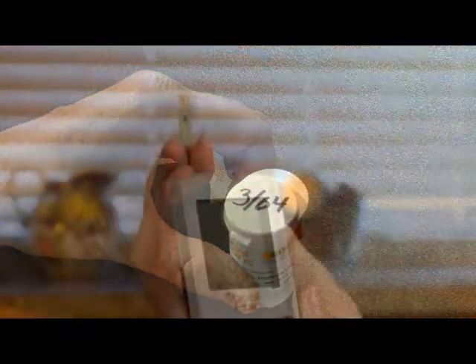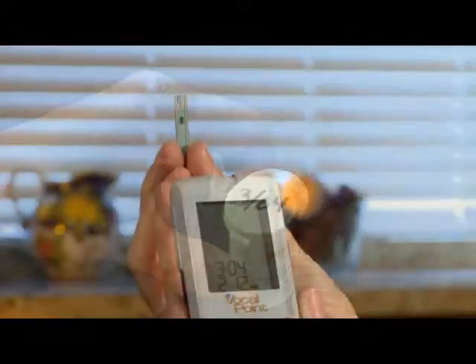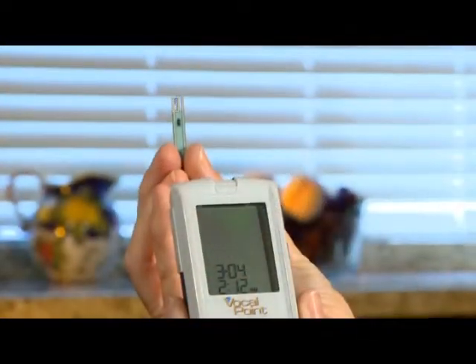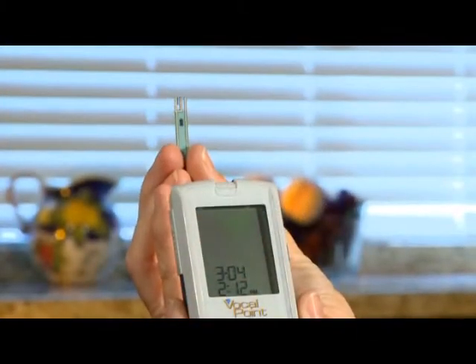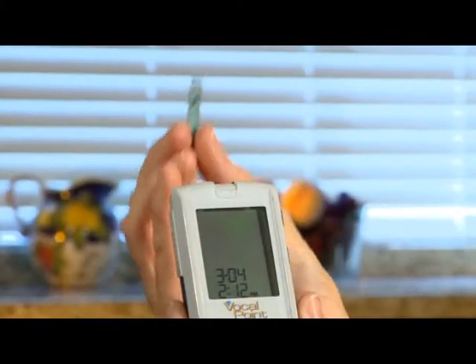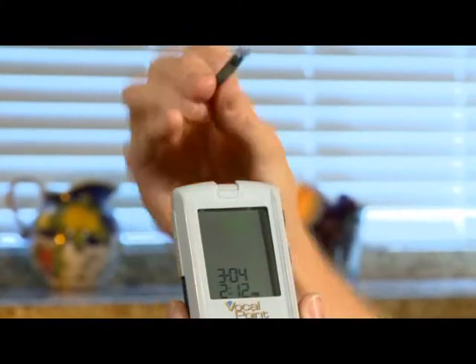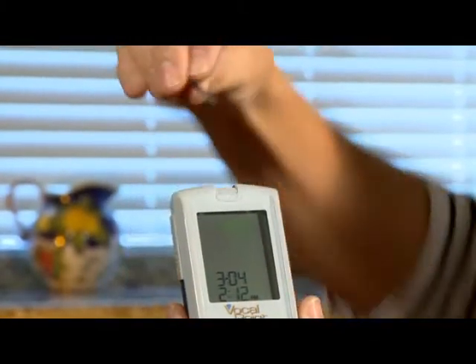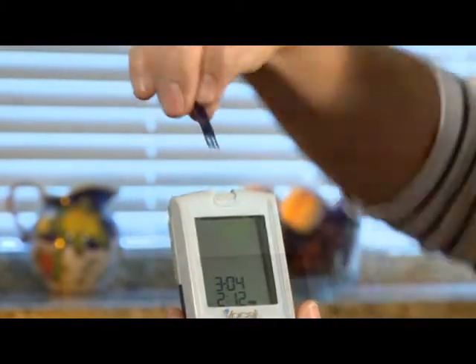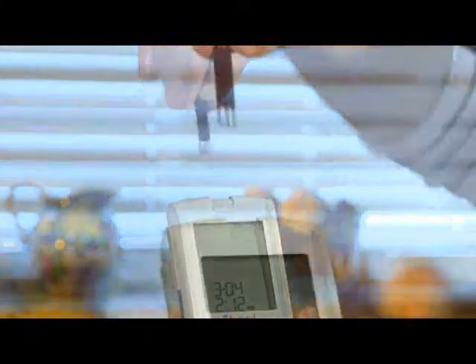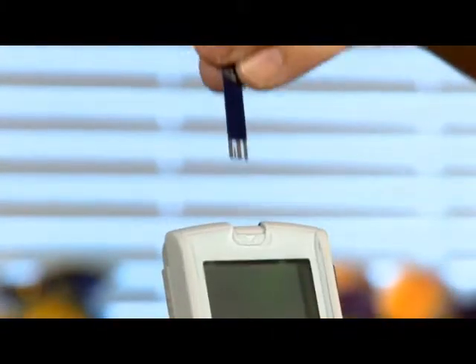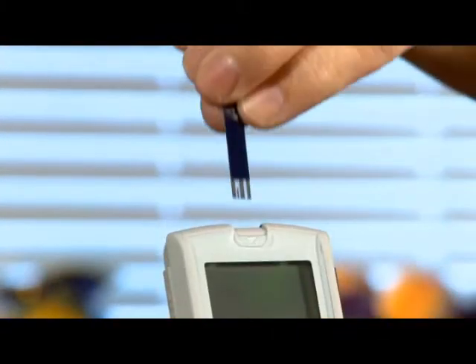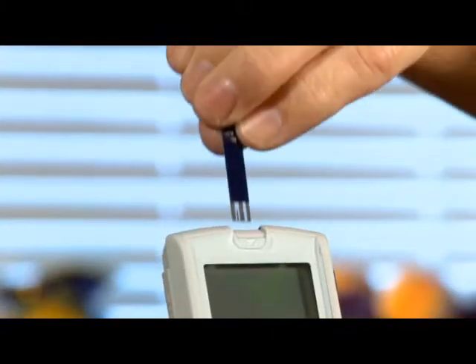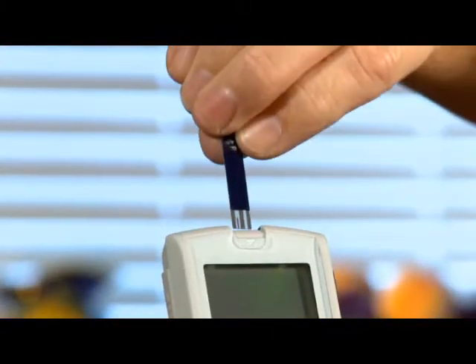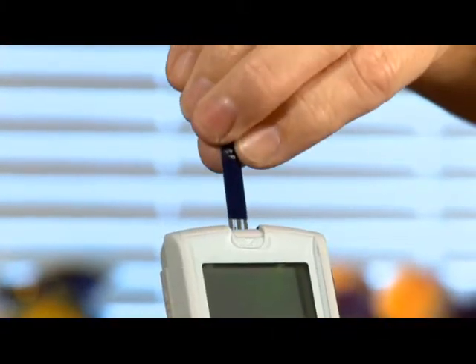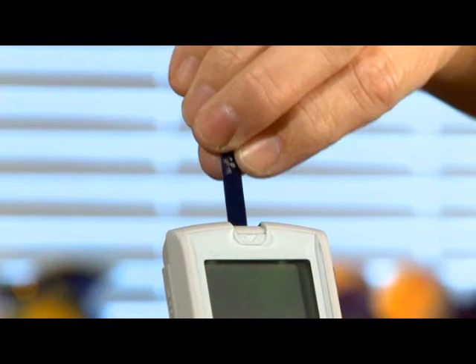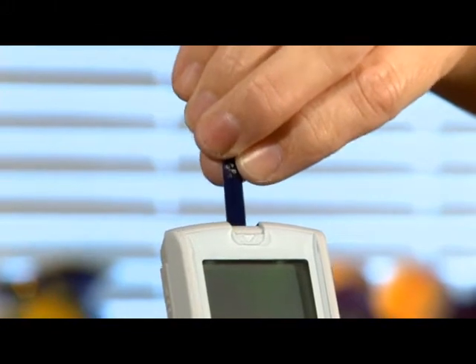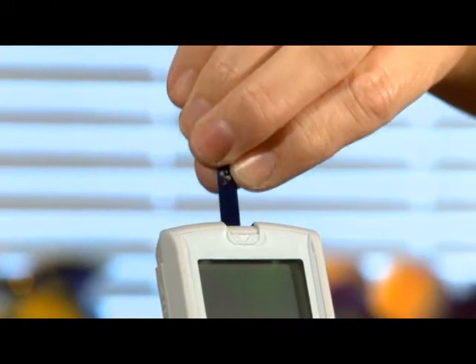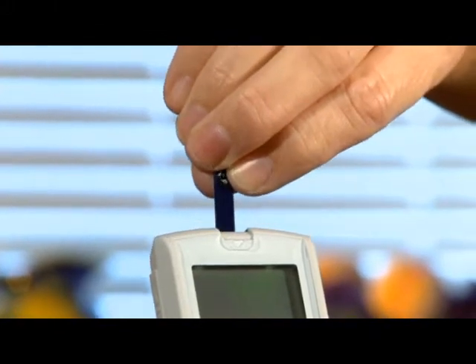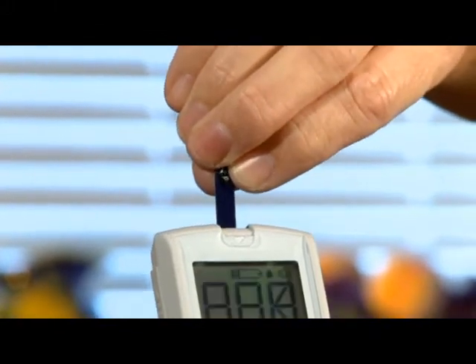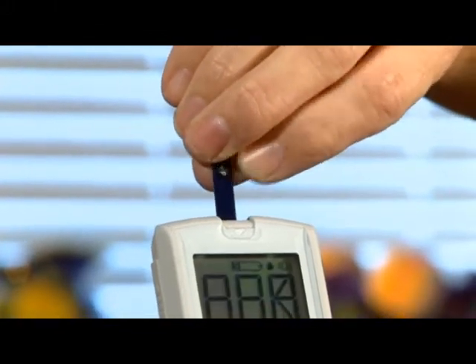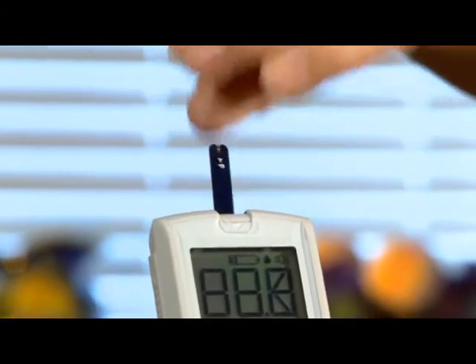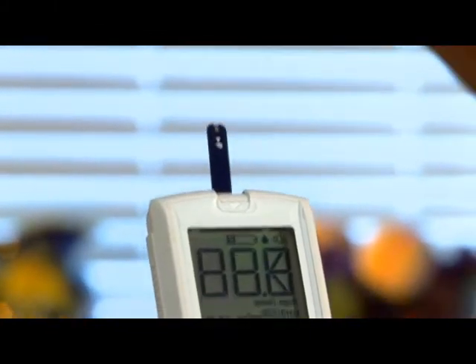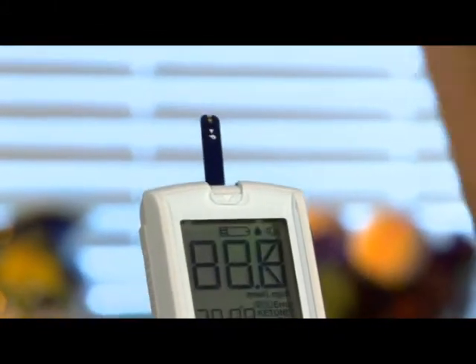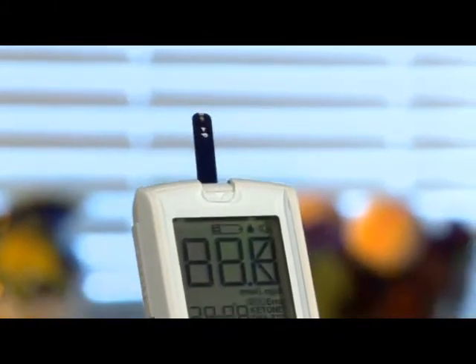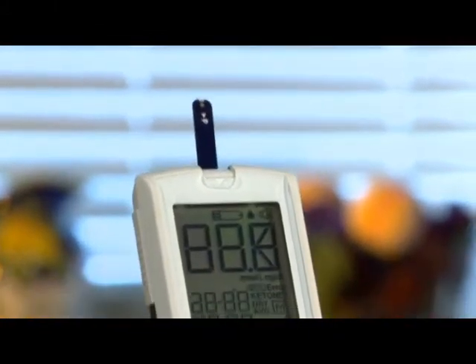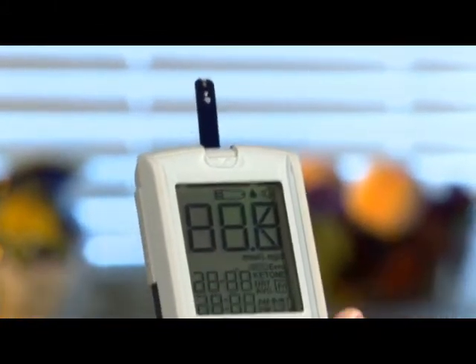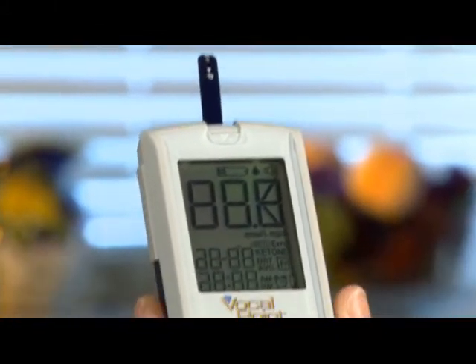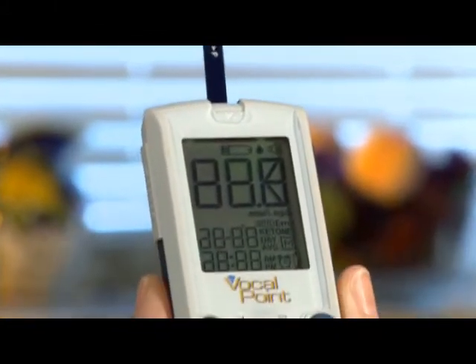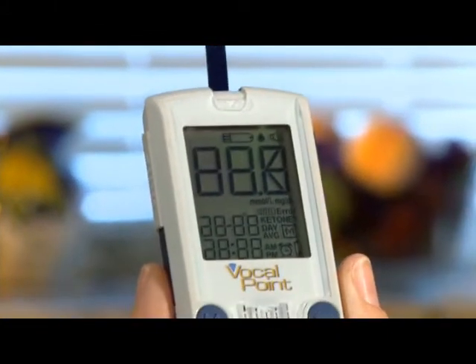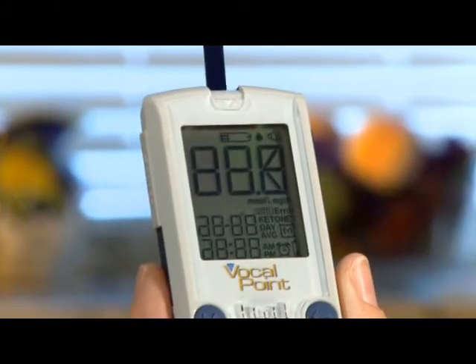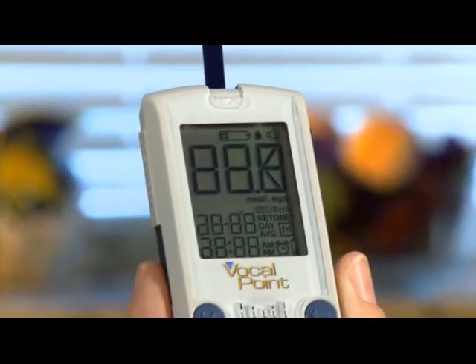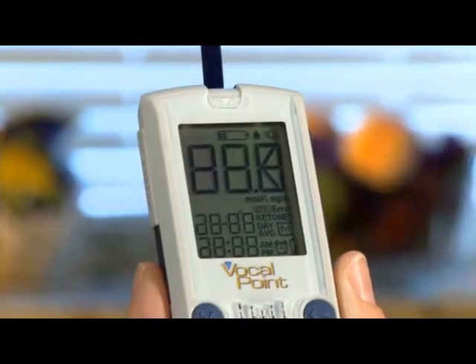Start by placing a new test strip into the meter with the black side facing up. This will turn on the meter.